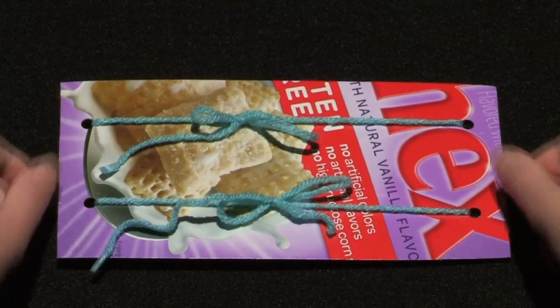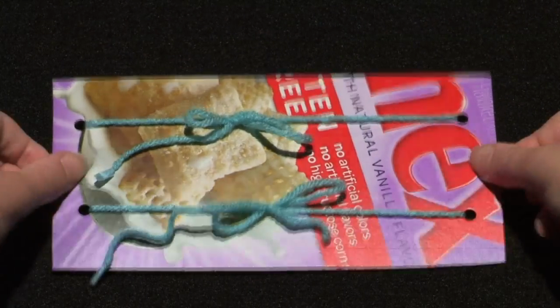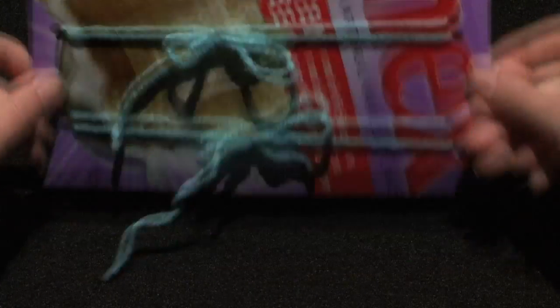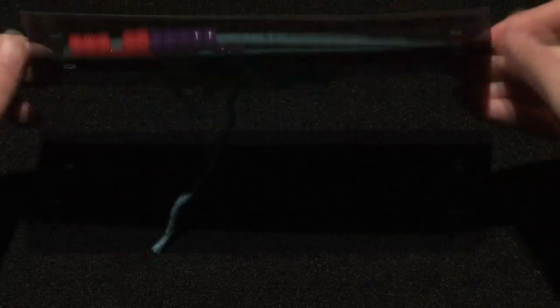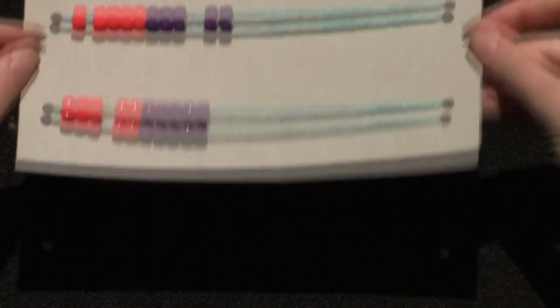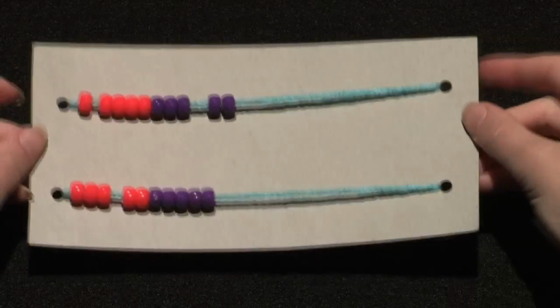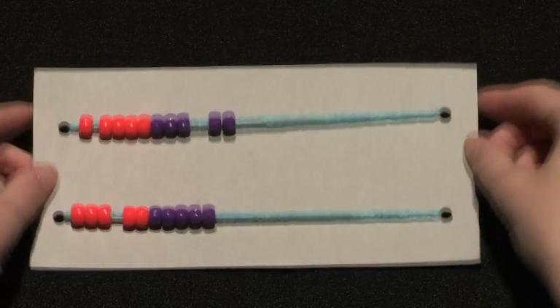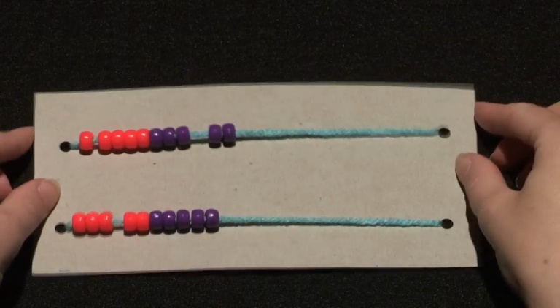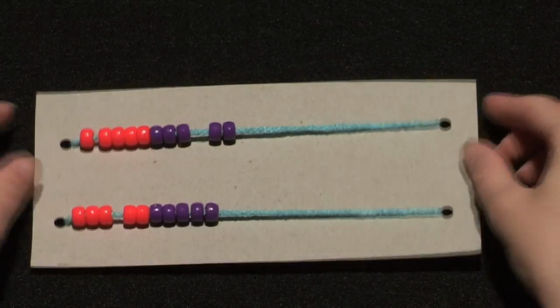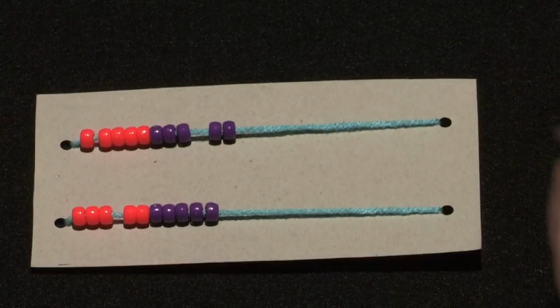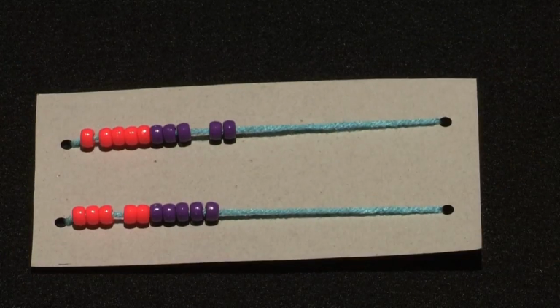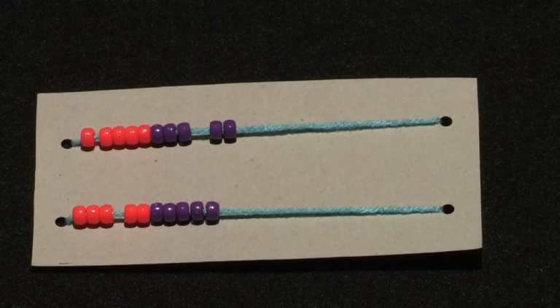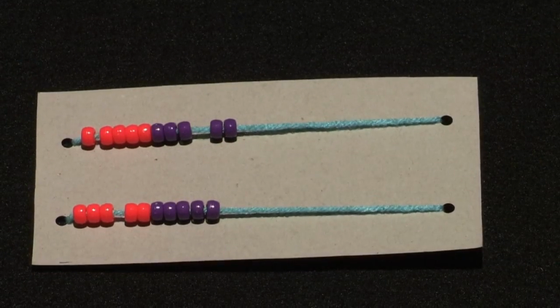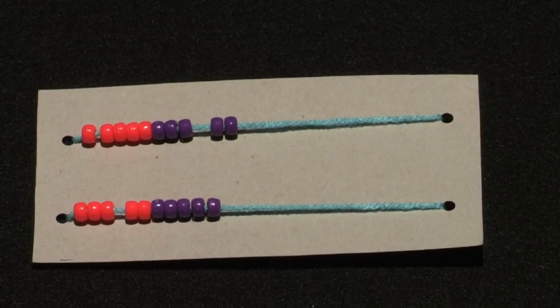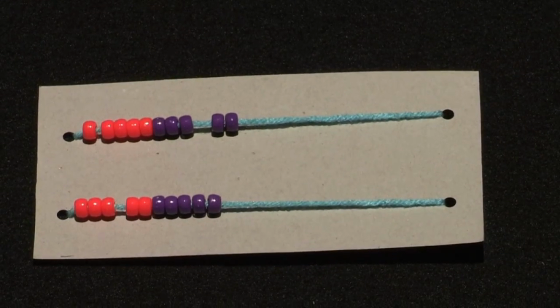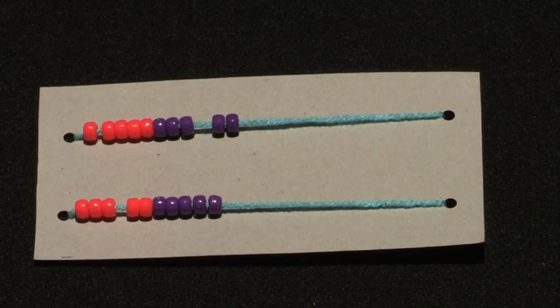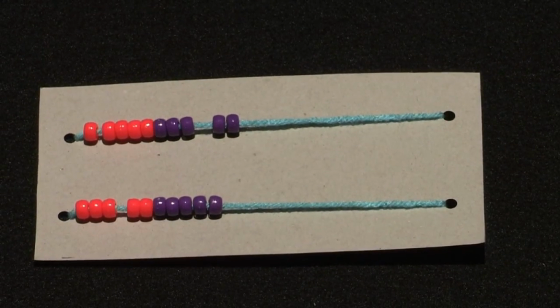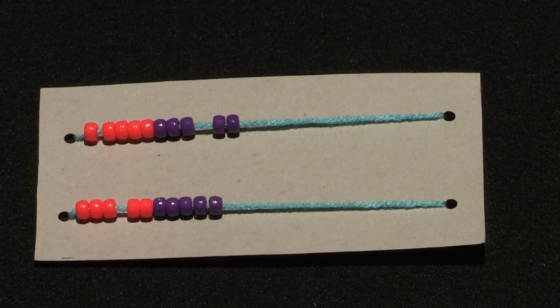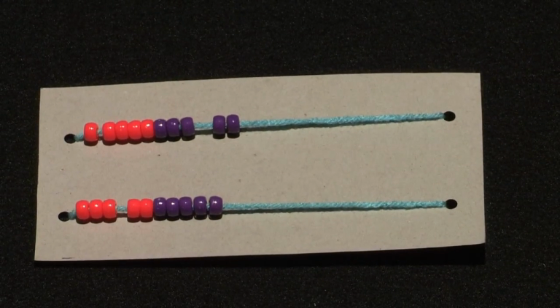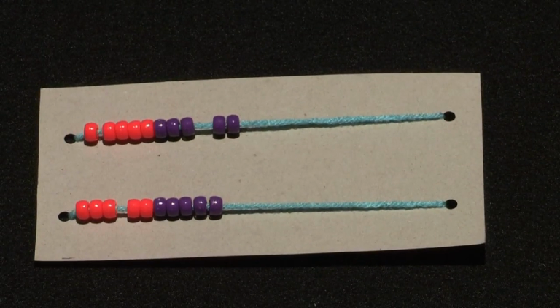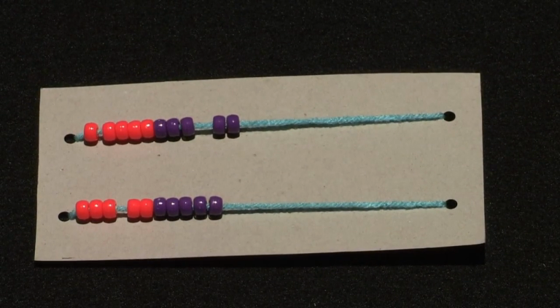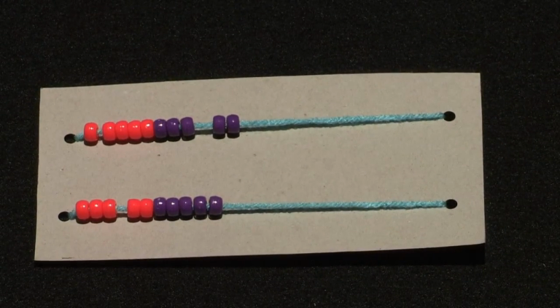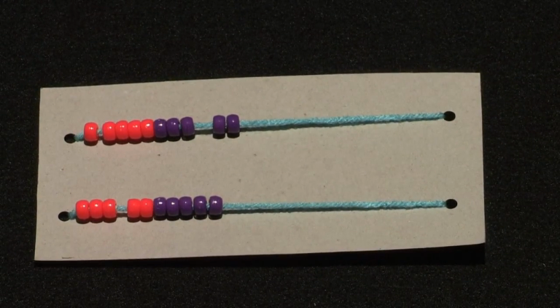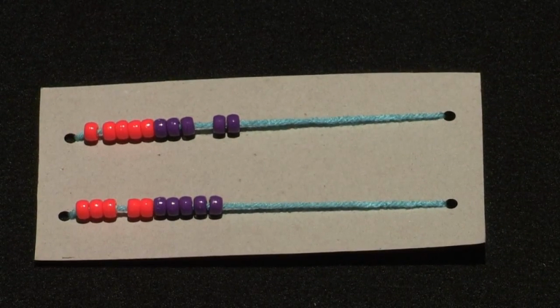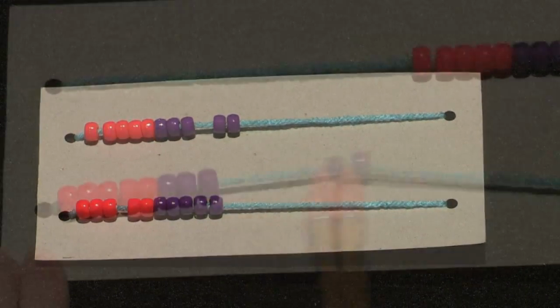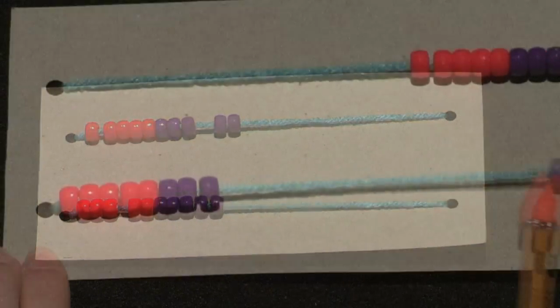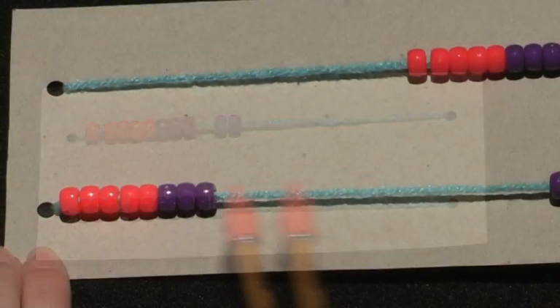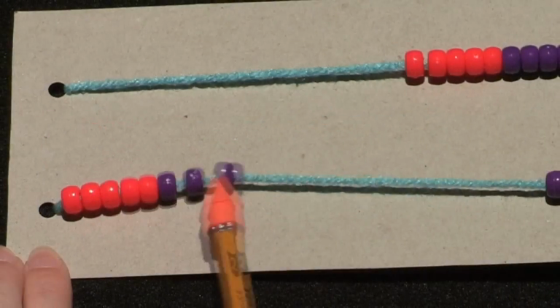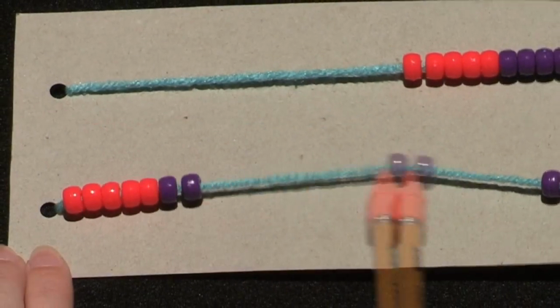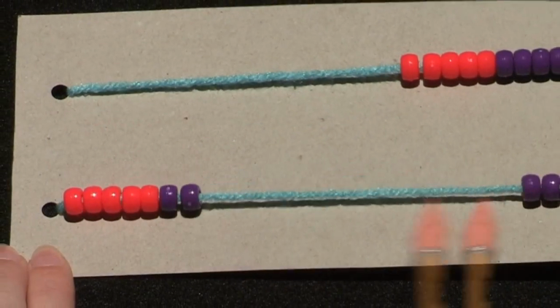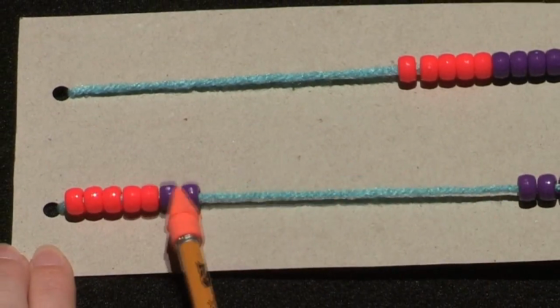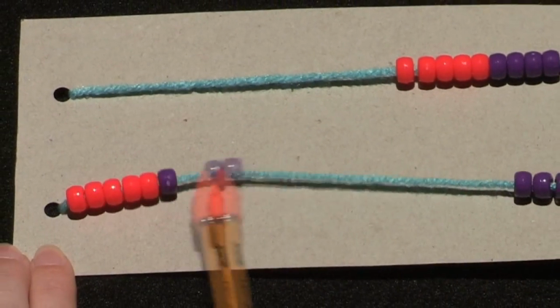And voilà! You made a rekenrek to use at home. Happy counting!